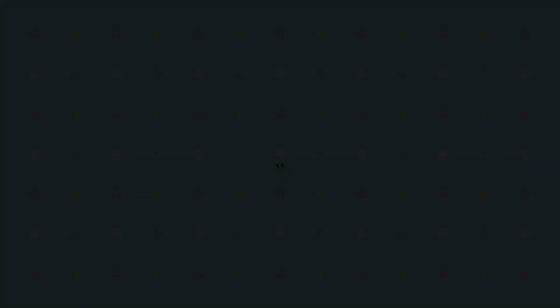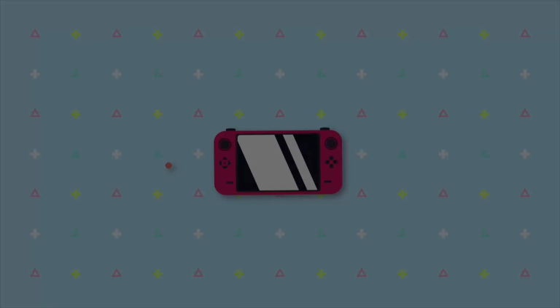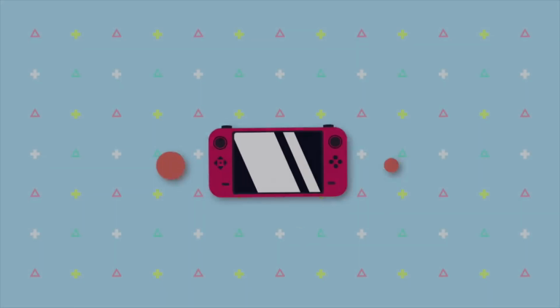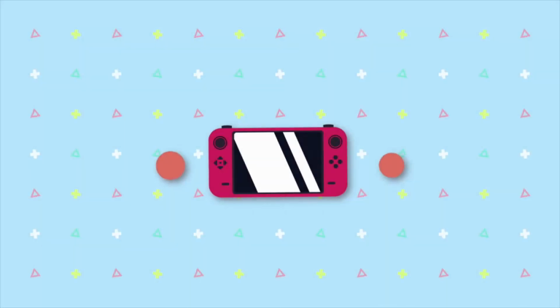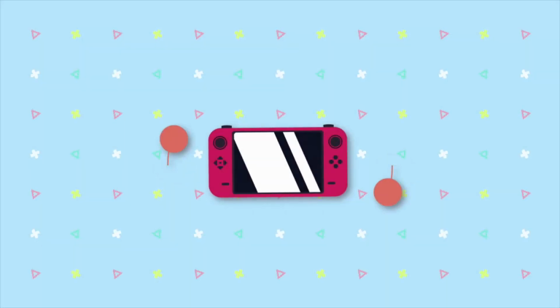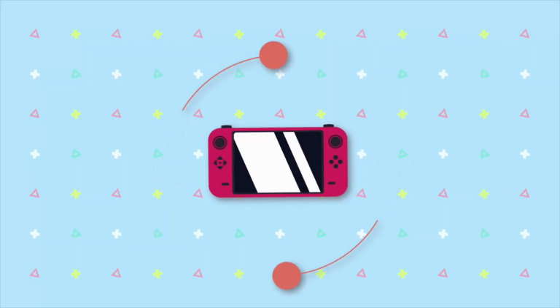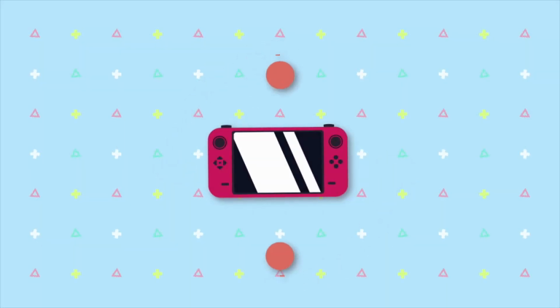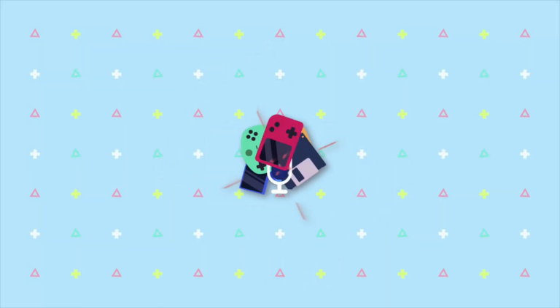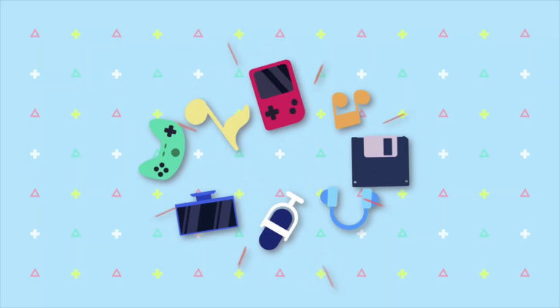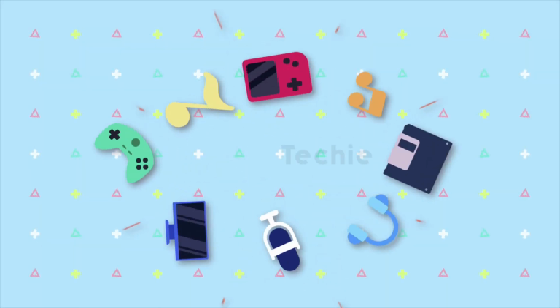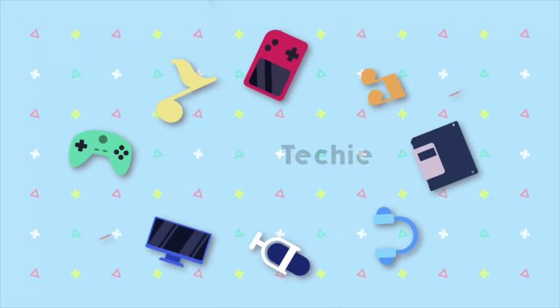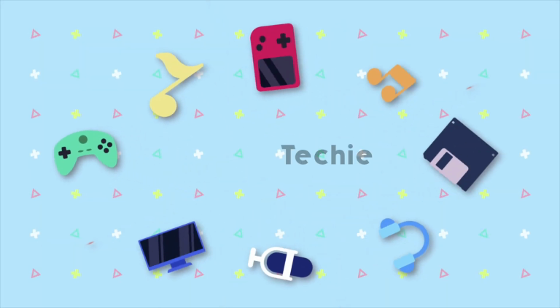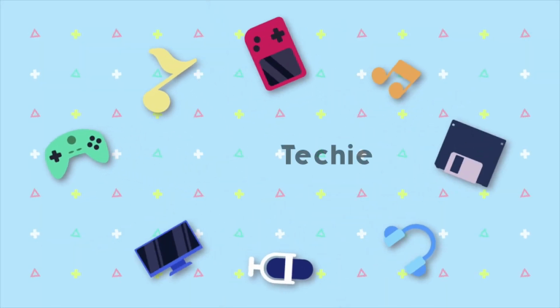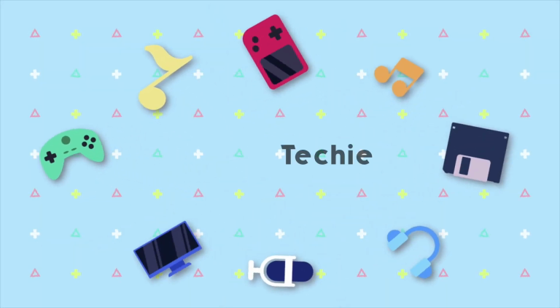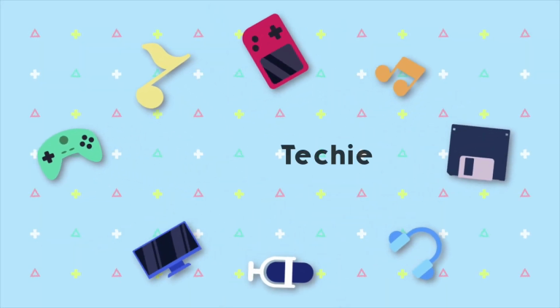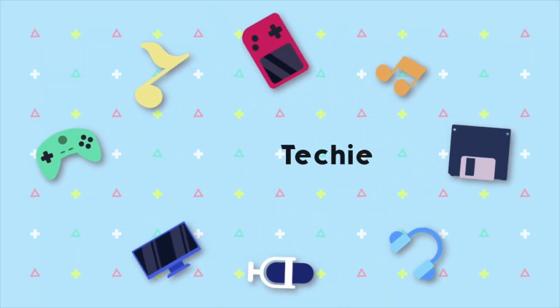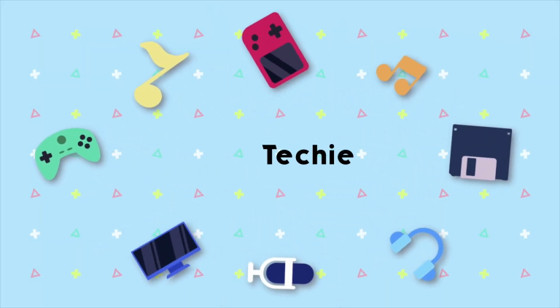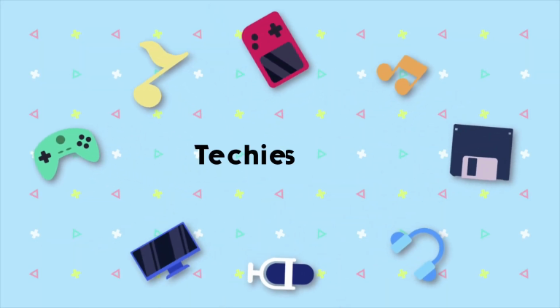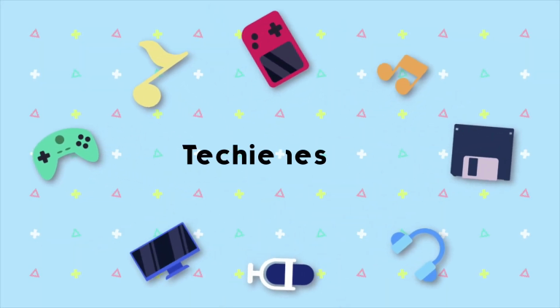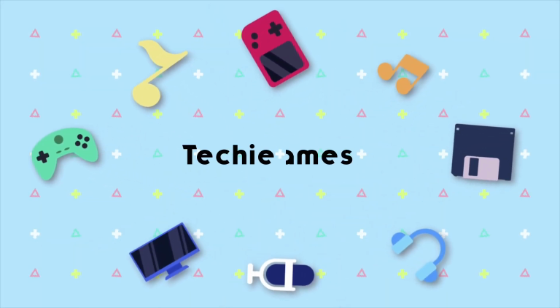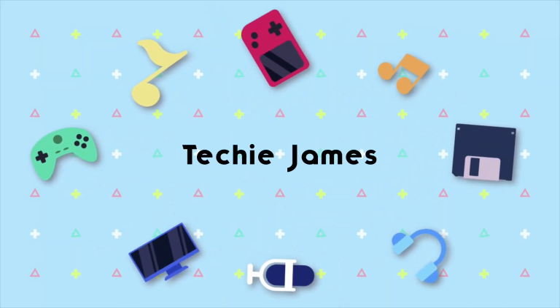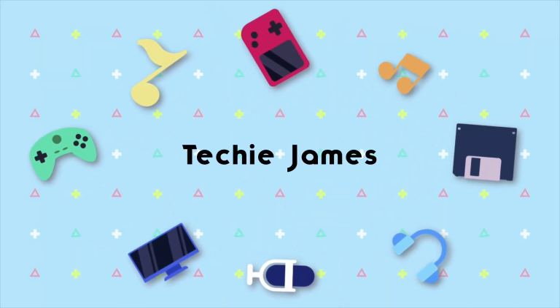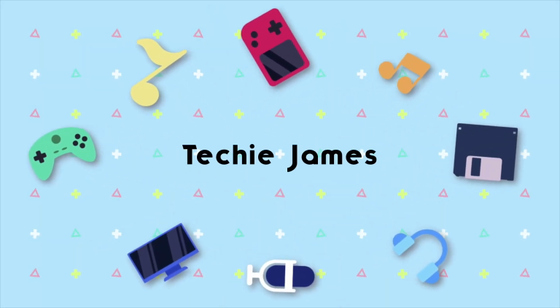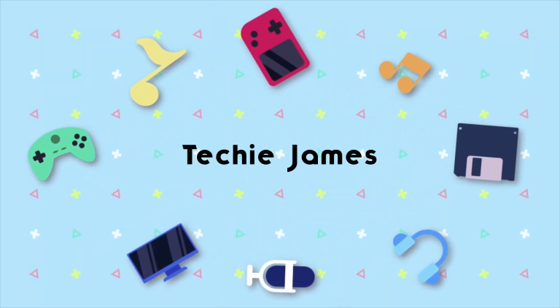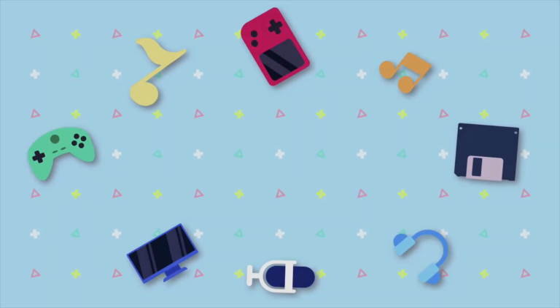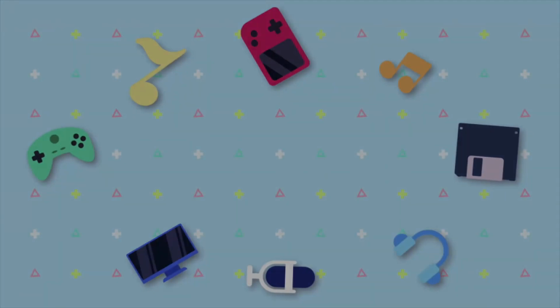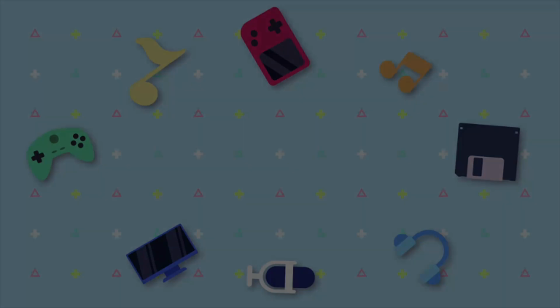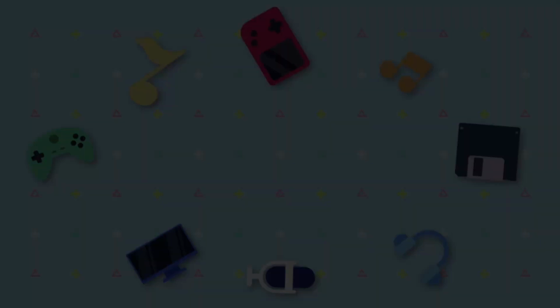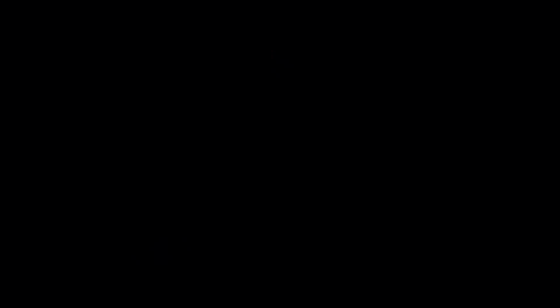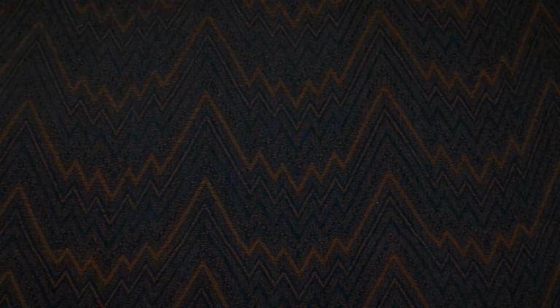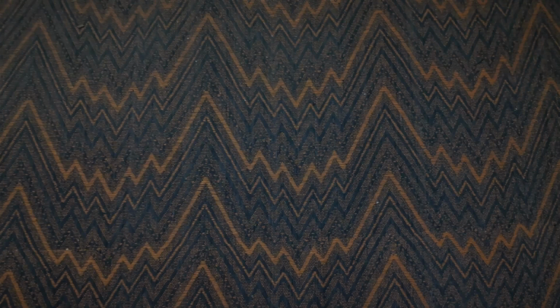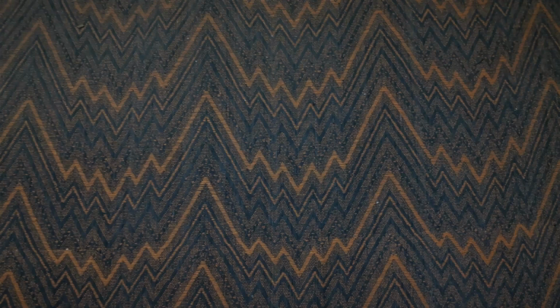Hey there guys, James here. Today let's compare the performance of all the Gino's profiles for the POCO F1.